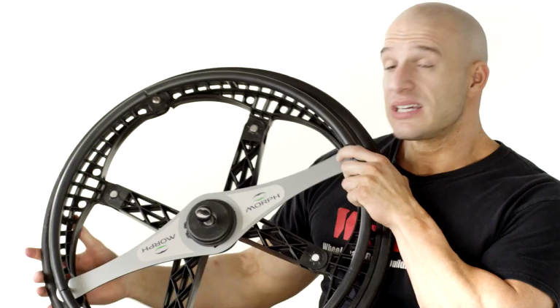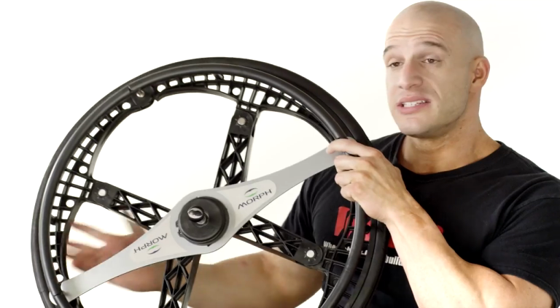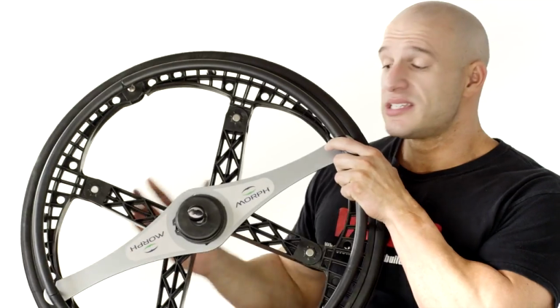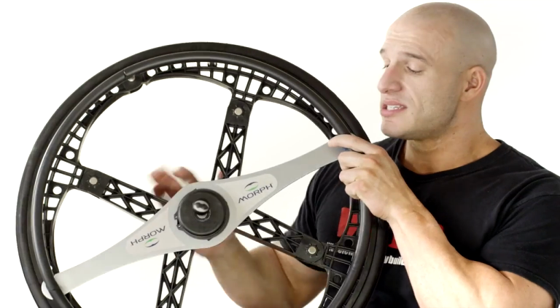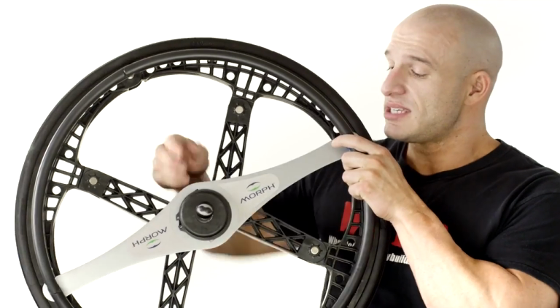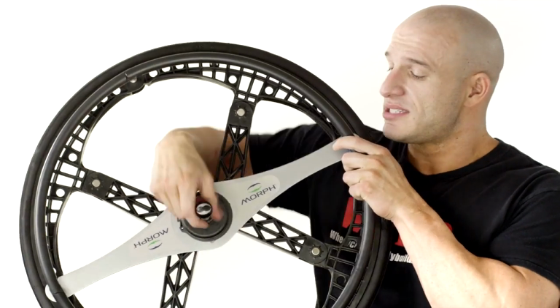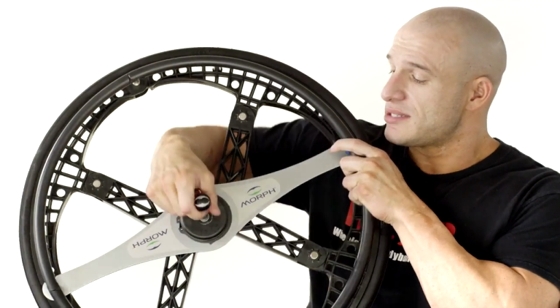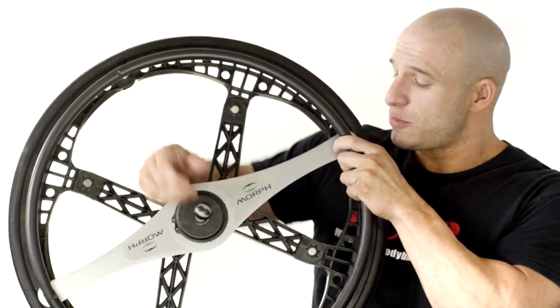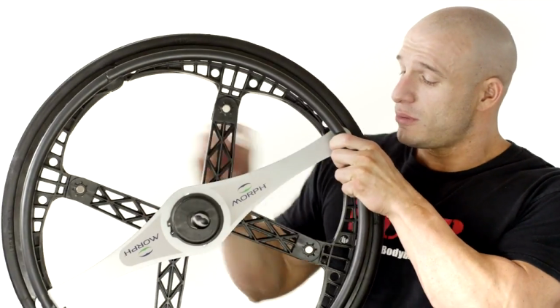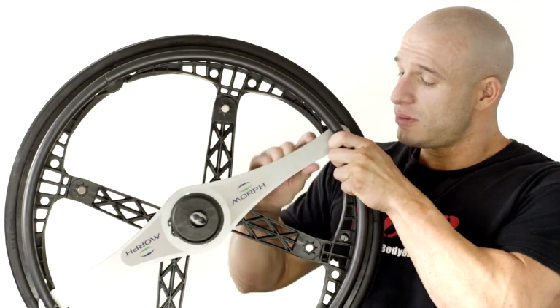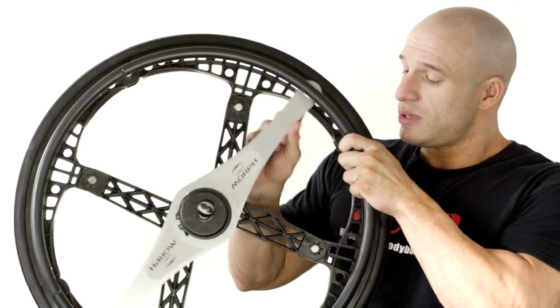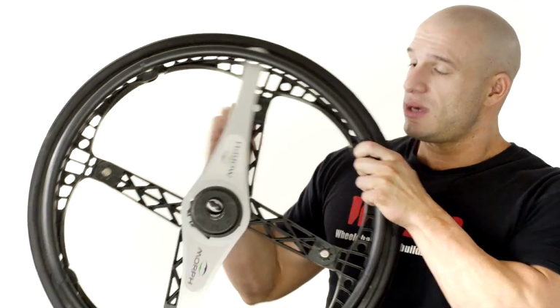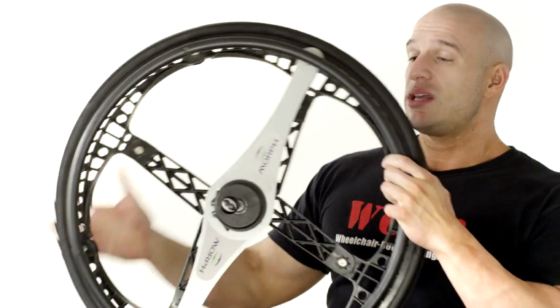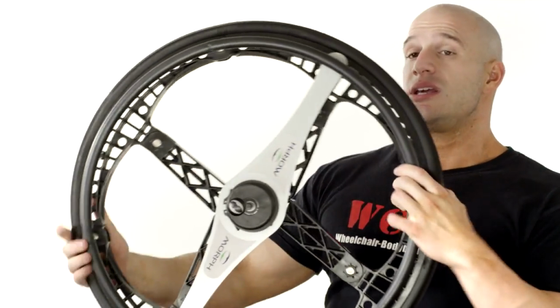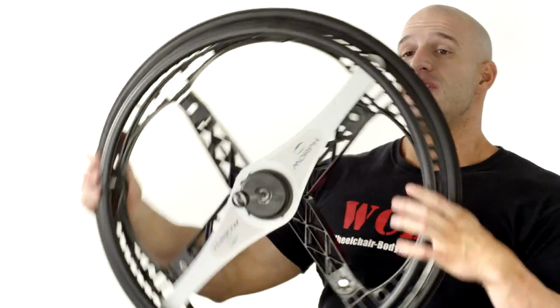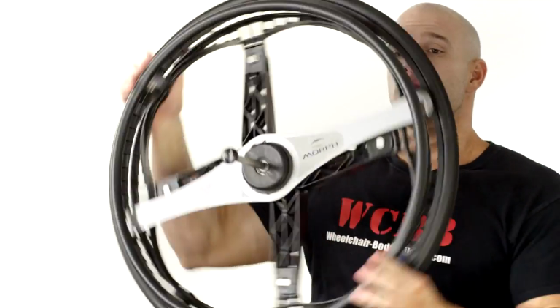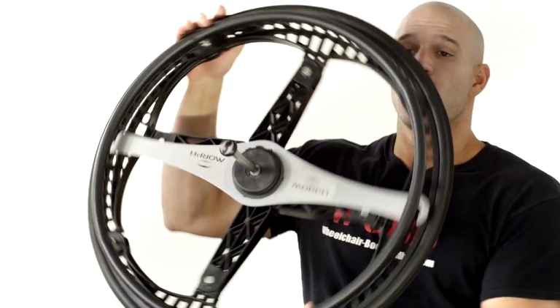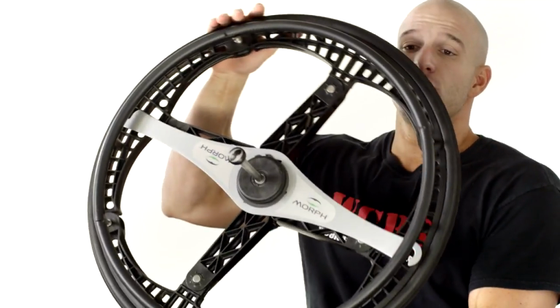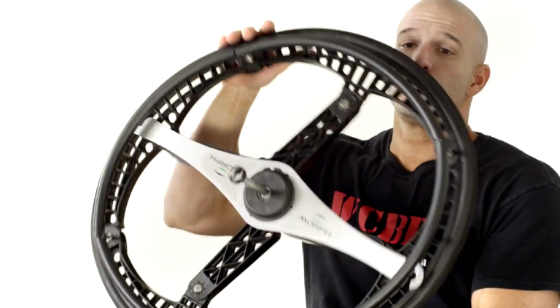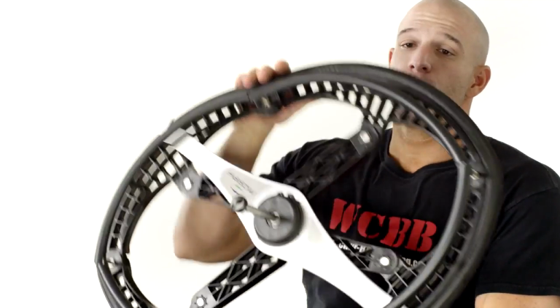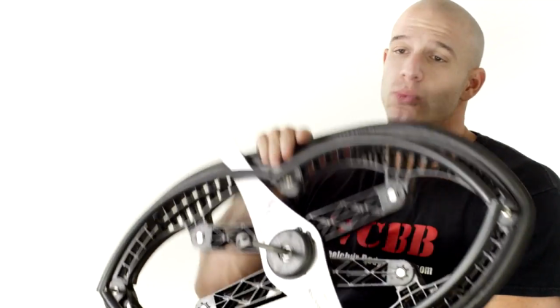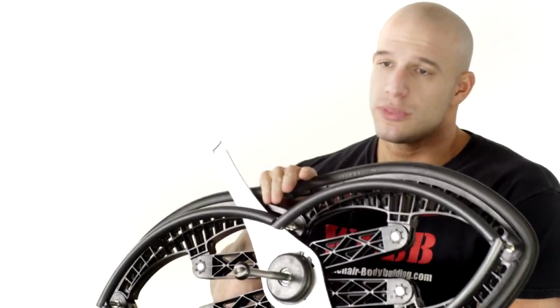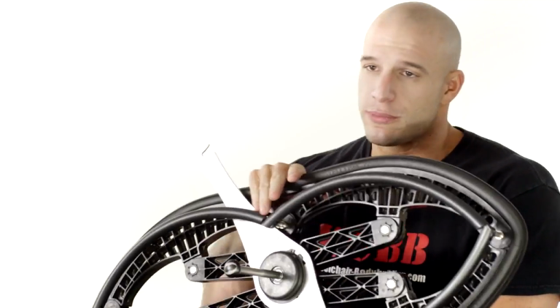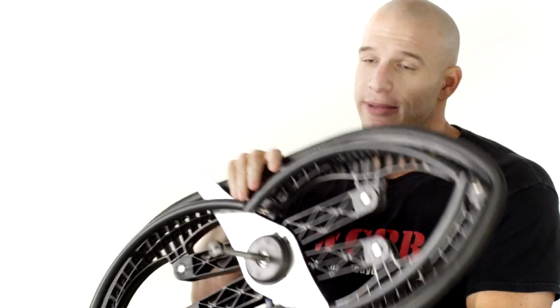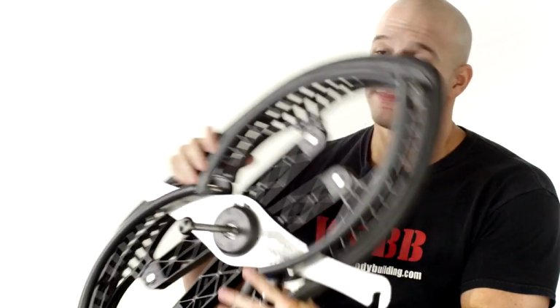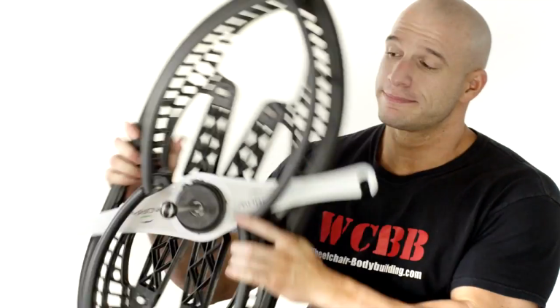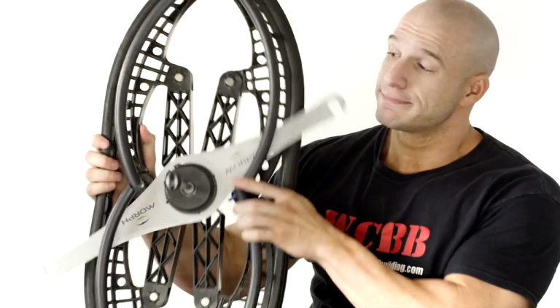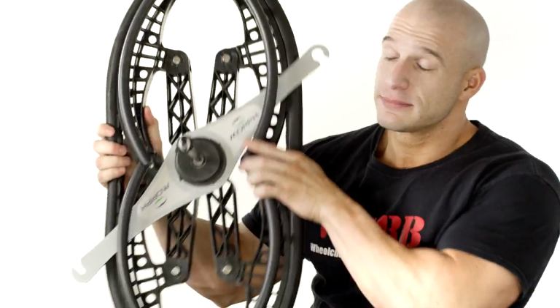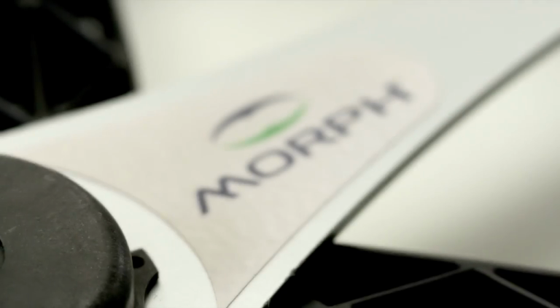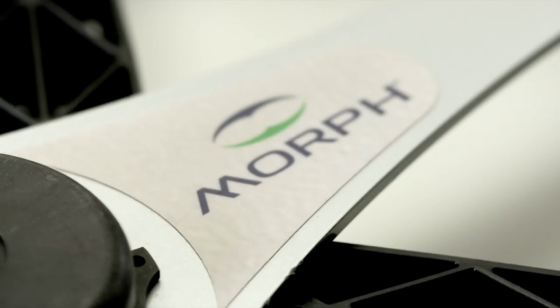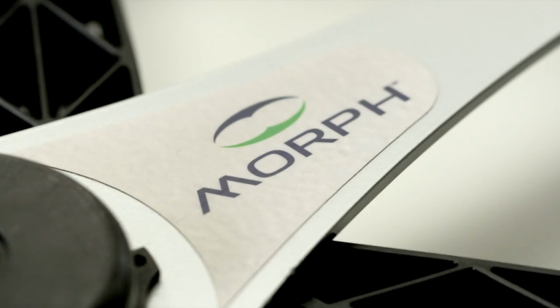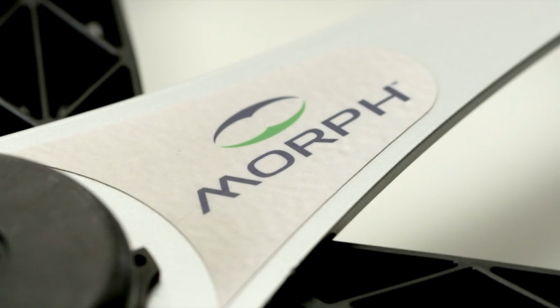Then you want to take this and the axle locks in place, keeping it safe for use. This is simple, easy — one, two, three. It's a Morph Wheel.